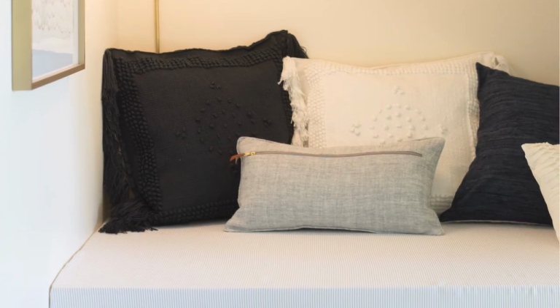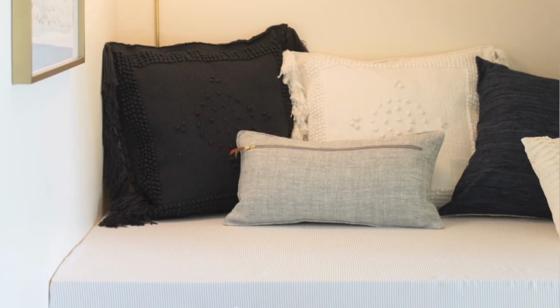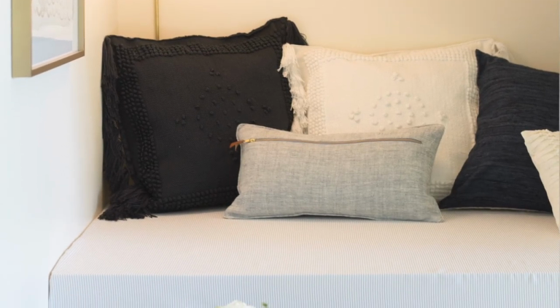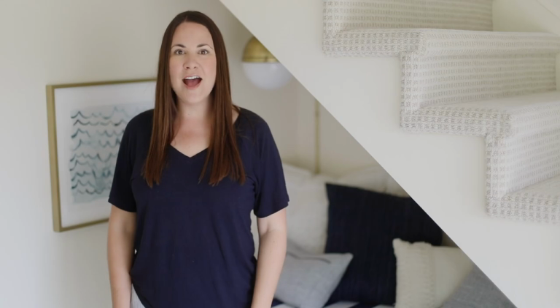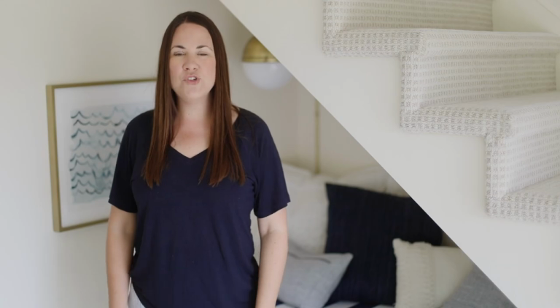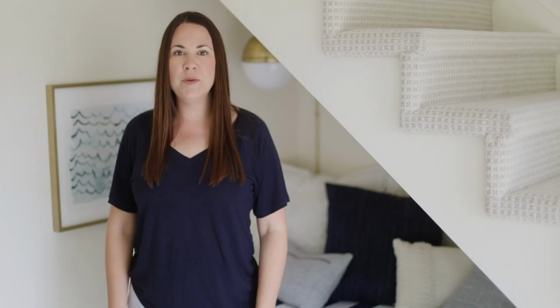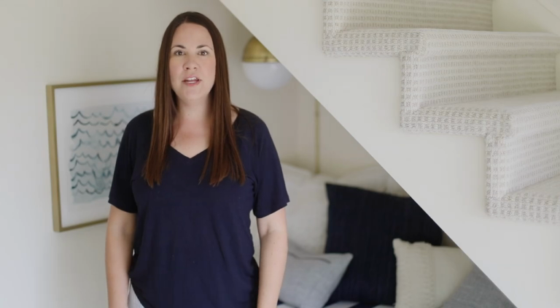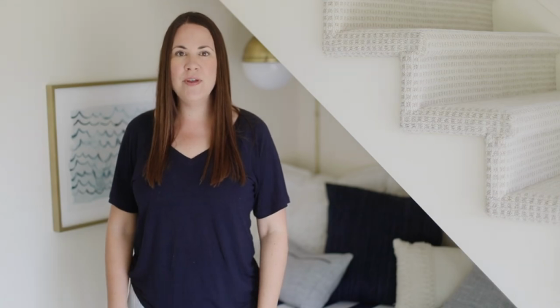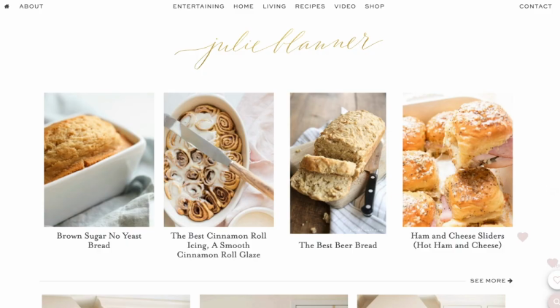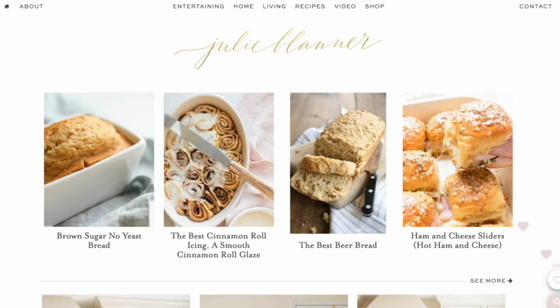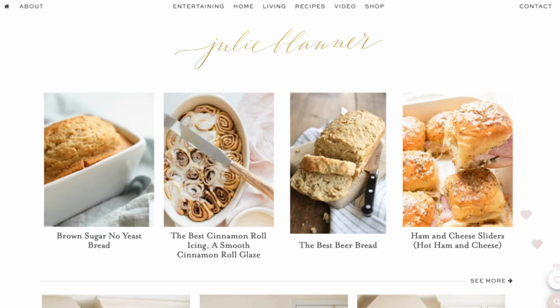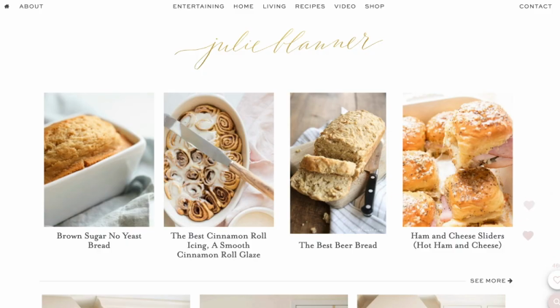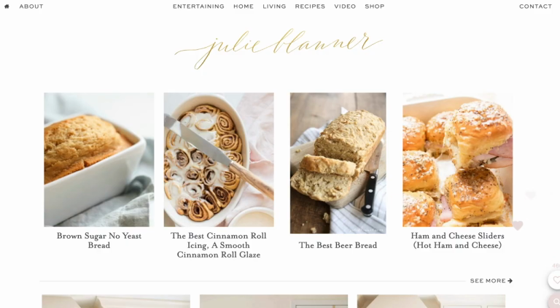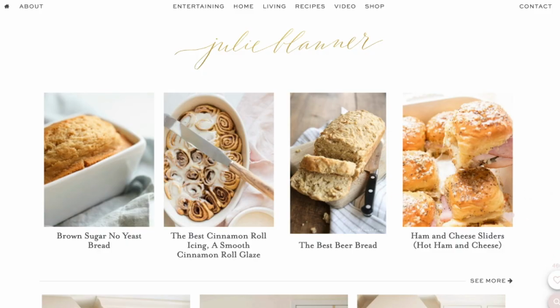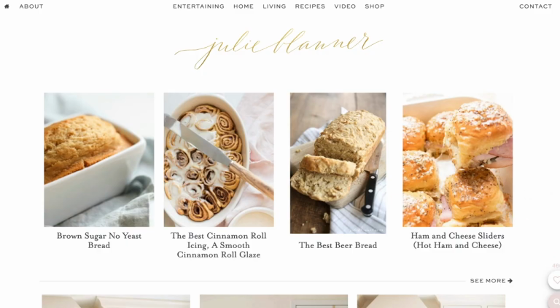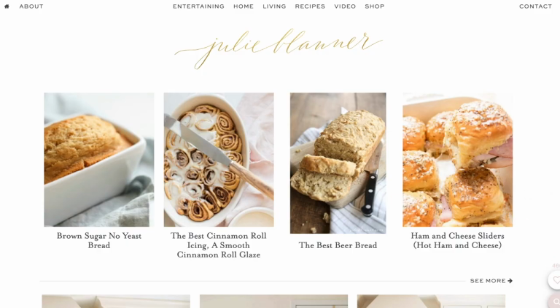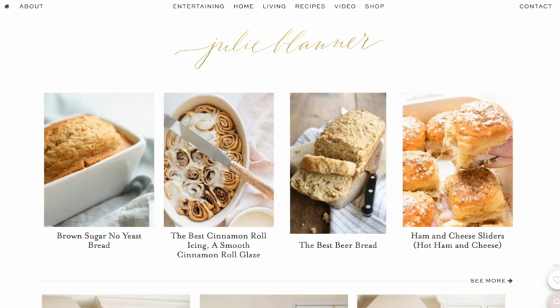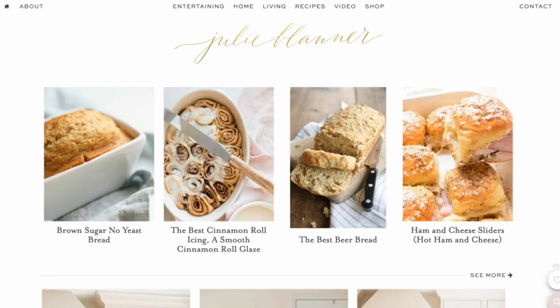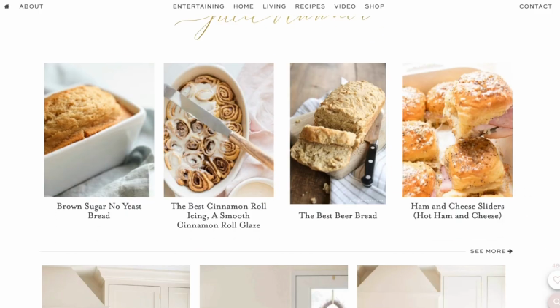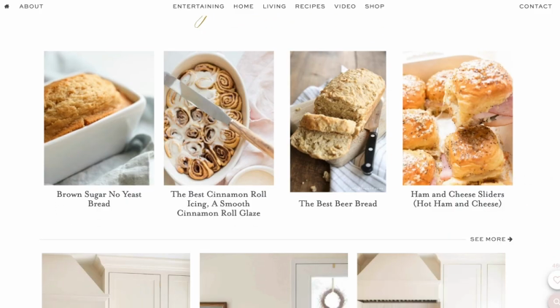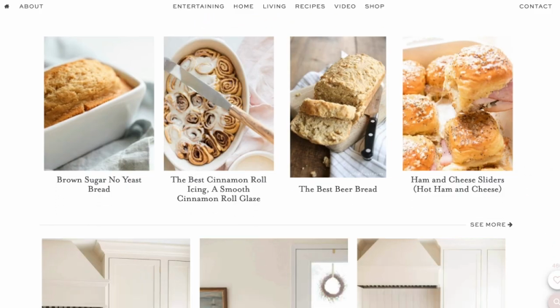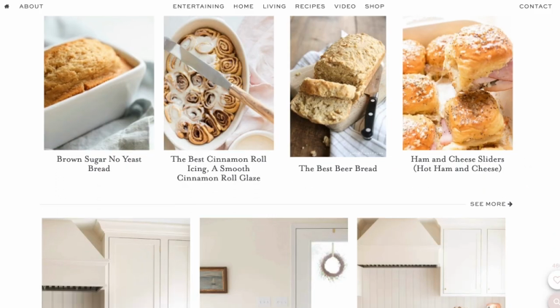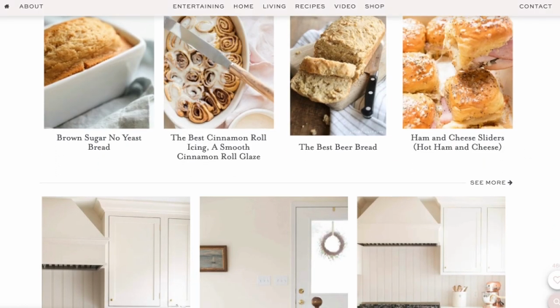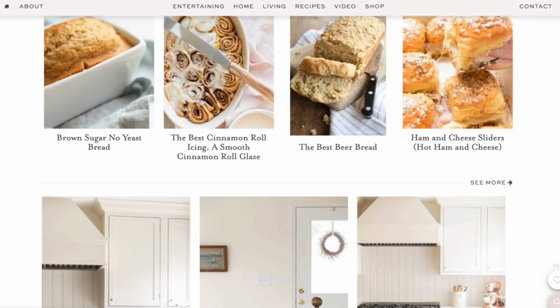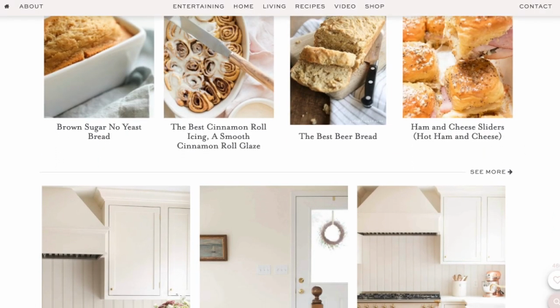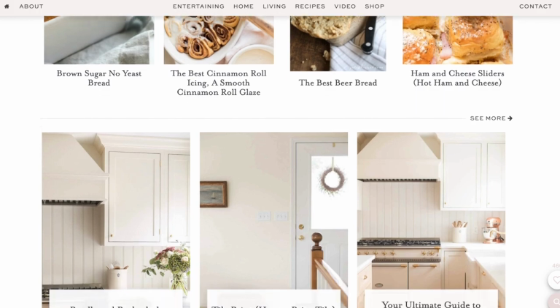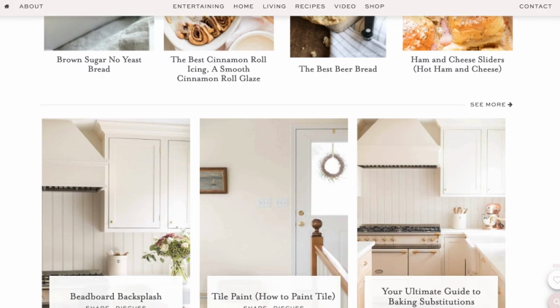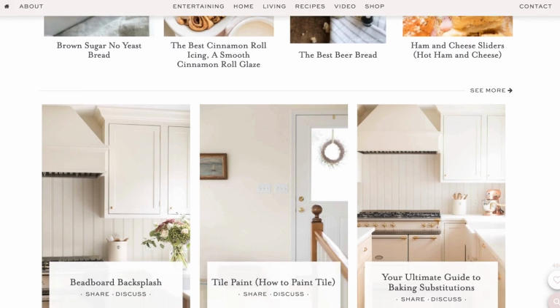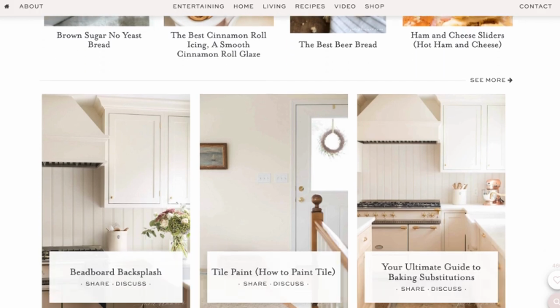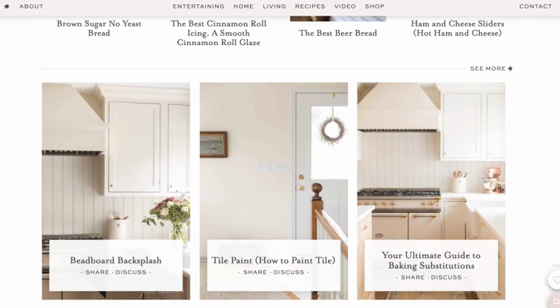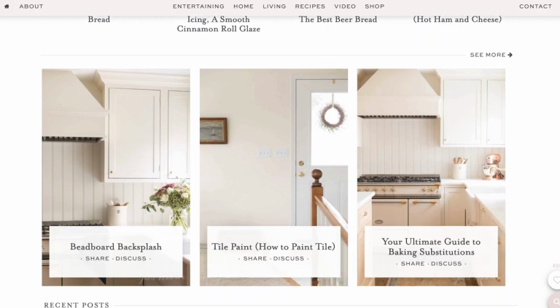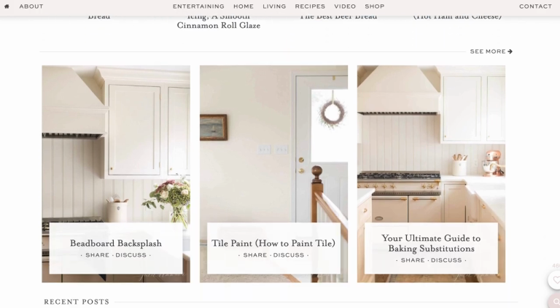Hi, I'm Julie Blanner from the lifestyle website JulieBlanner.com, where I share easy ideas for entertaining, home decor, and recipes.